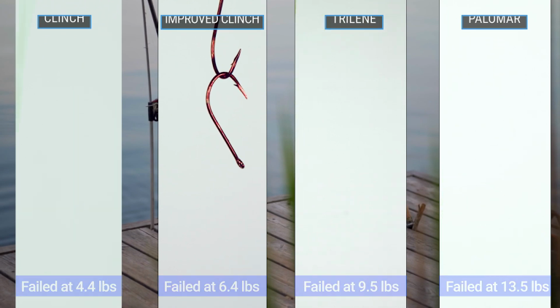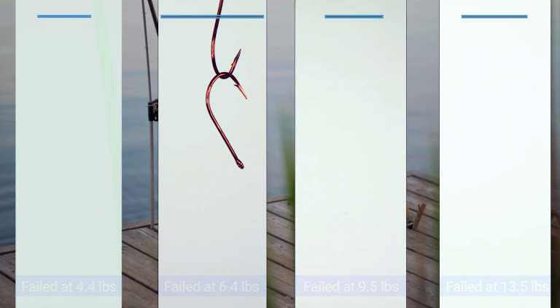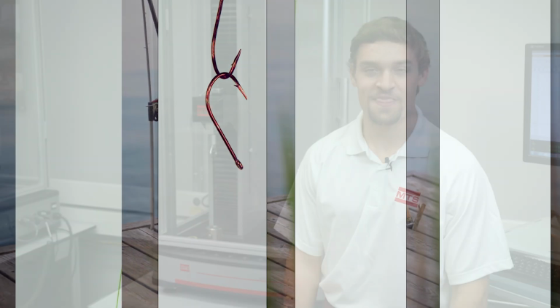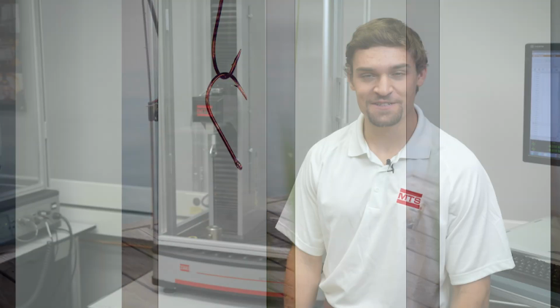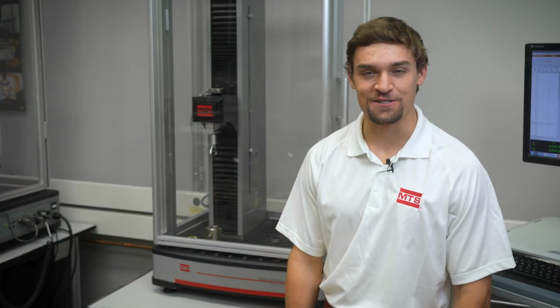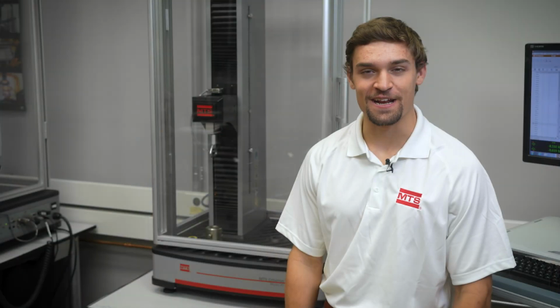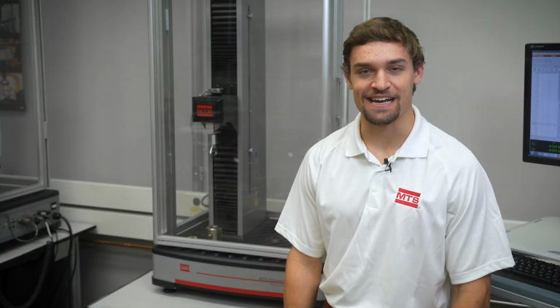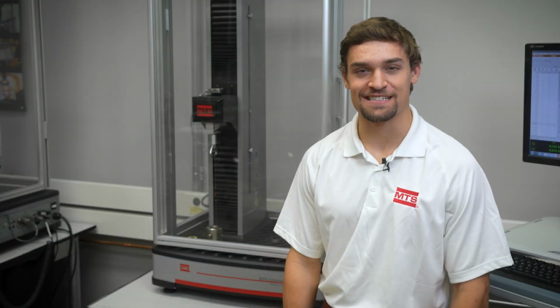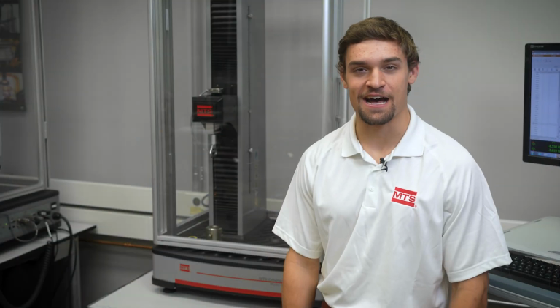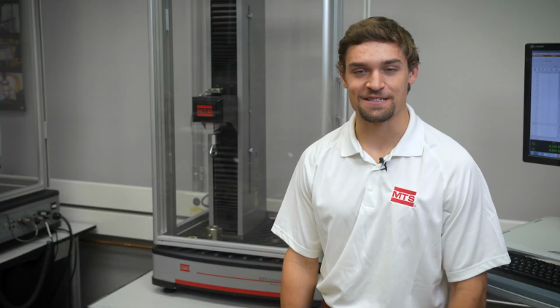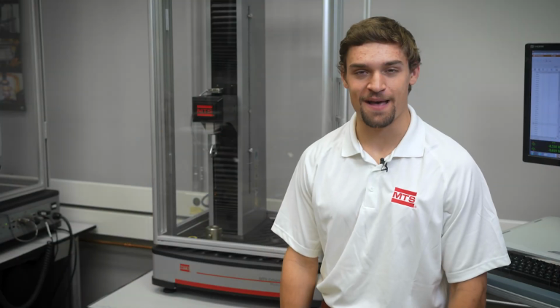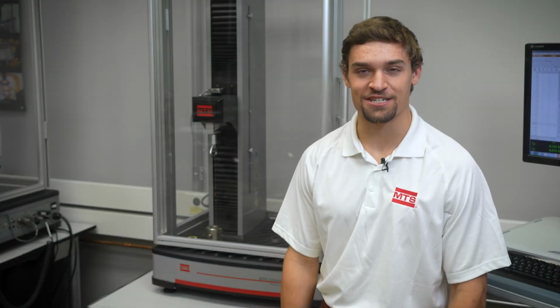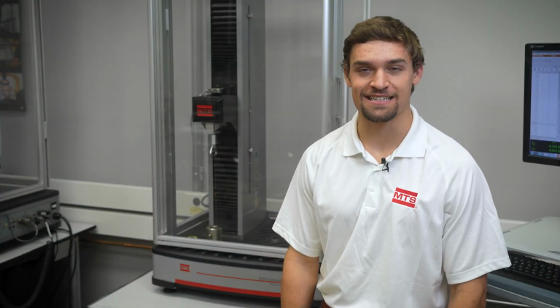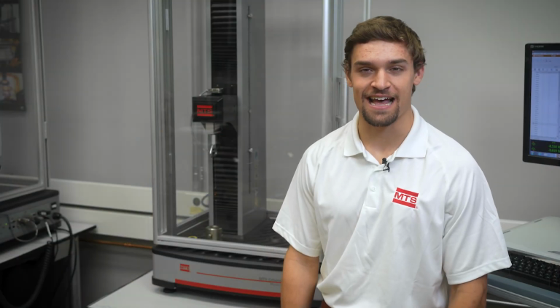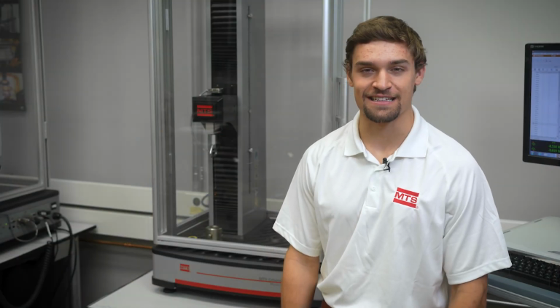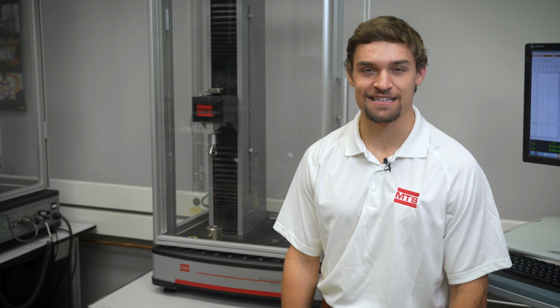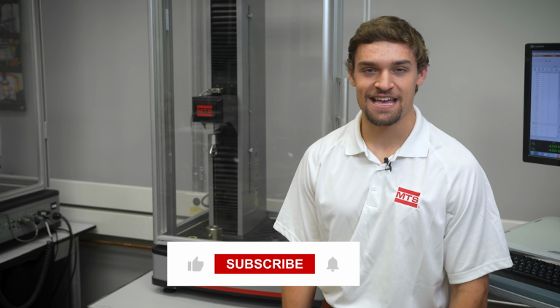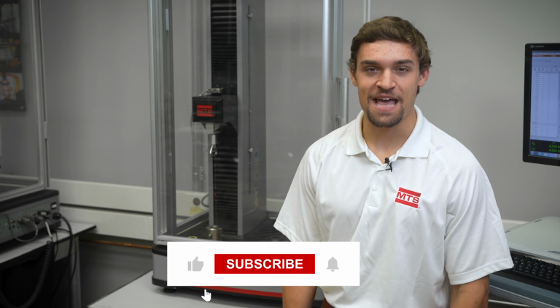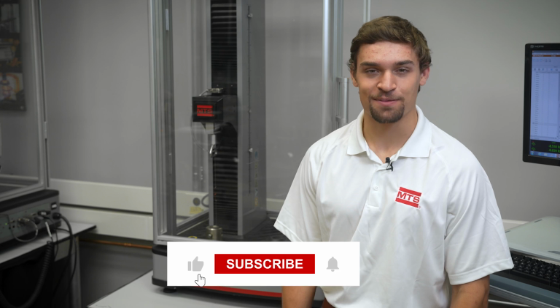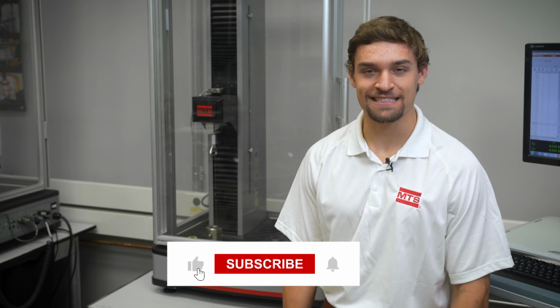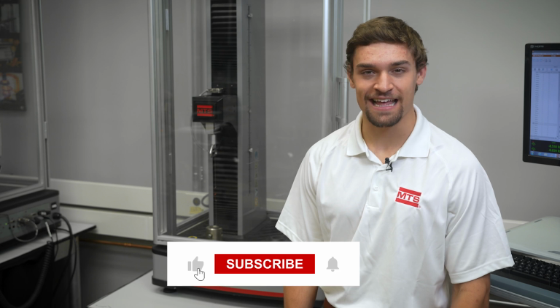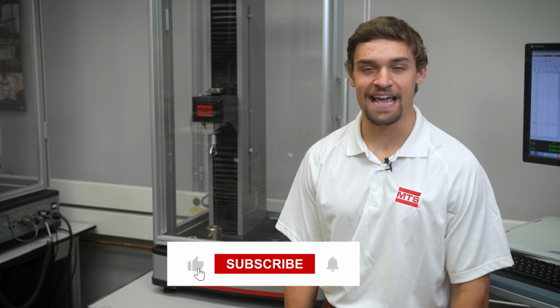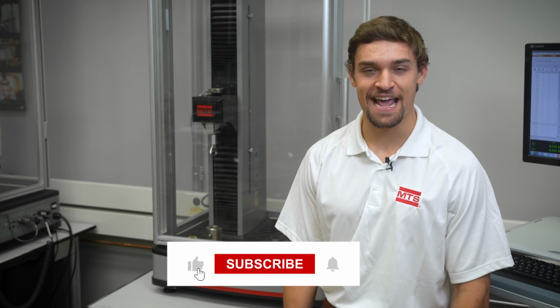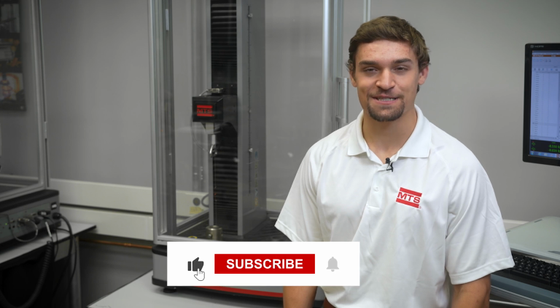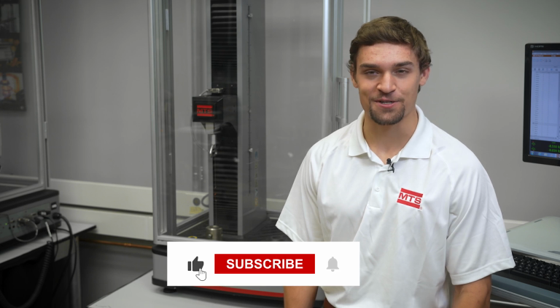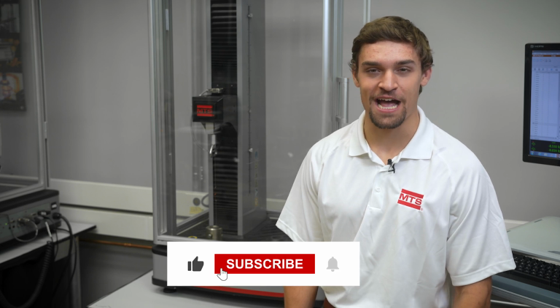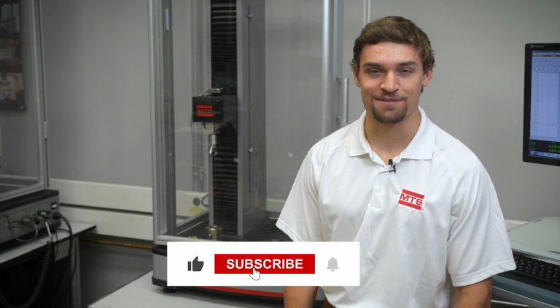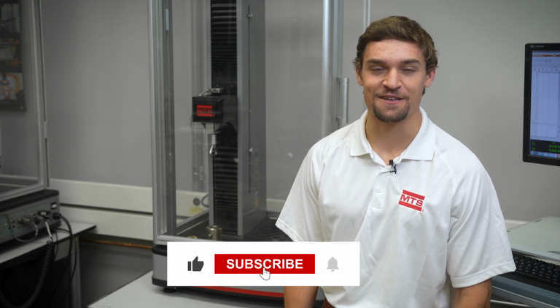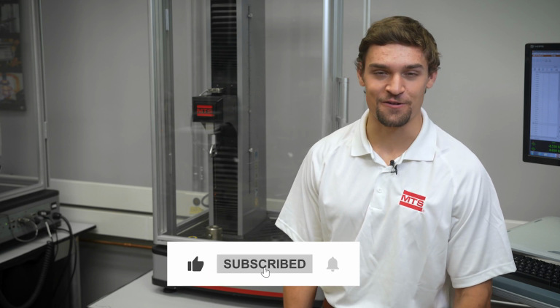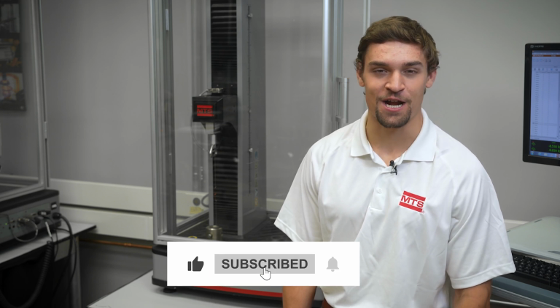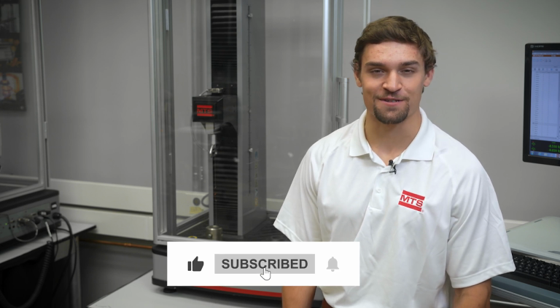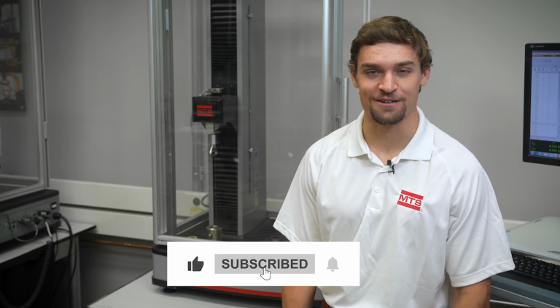Thanks for joining us on Smashing Science, and please like and subscribe to see future episodes.